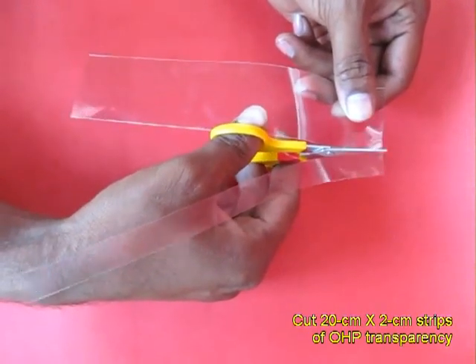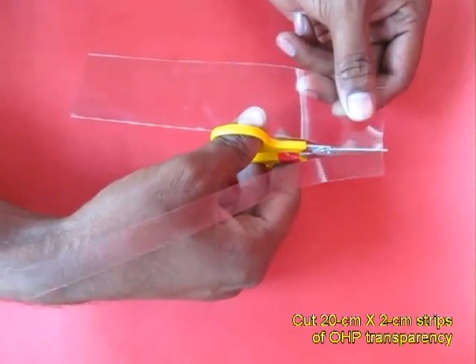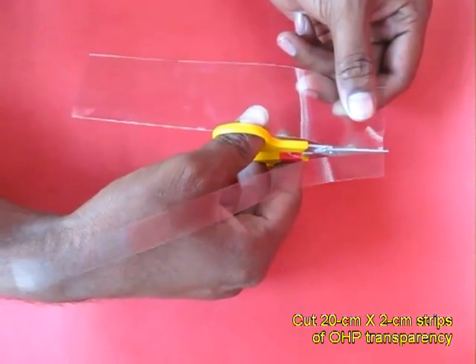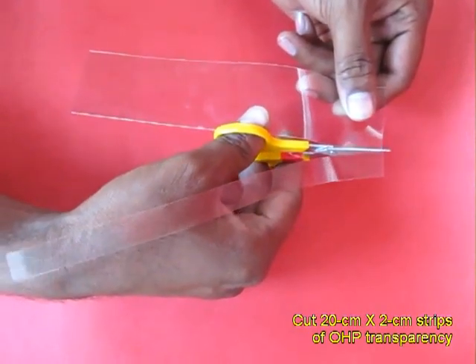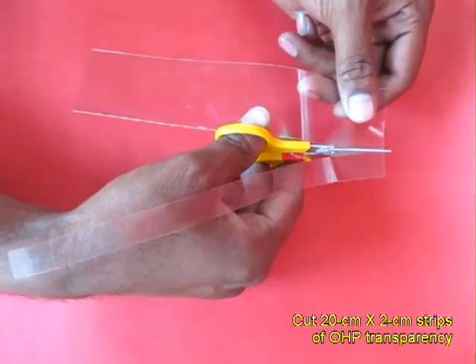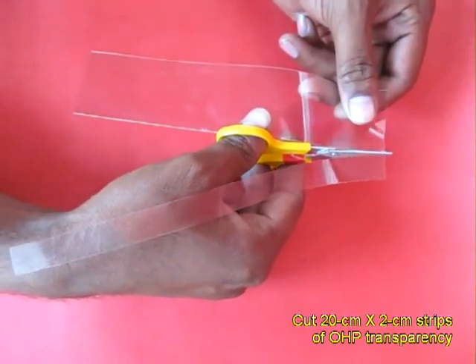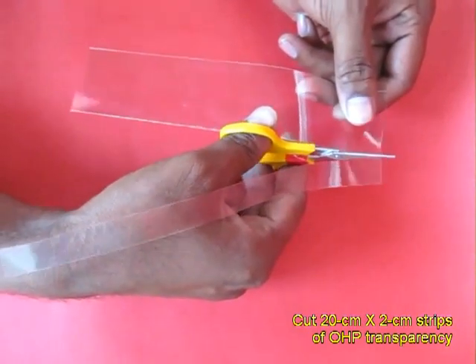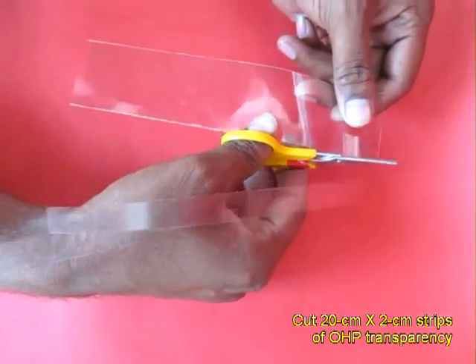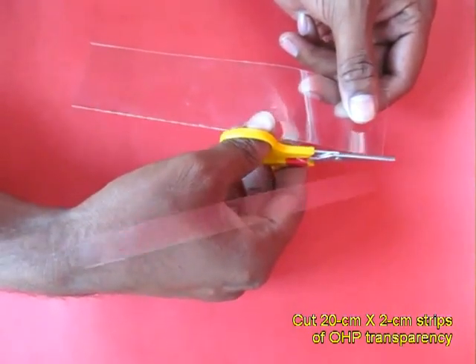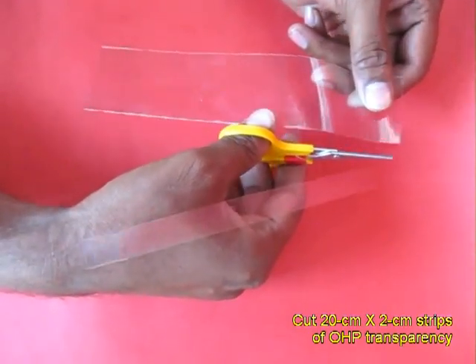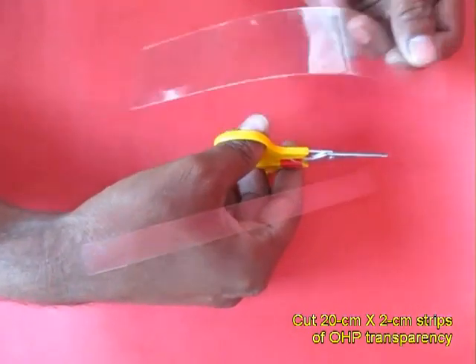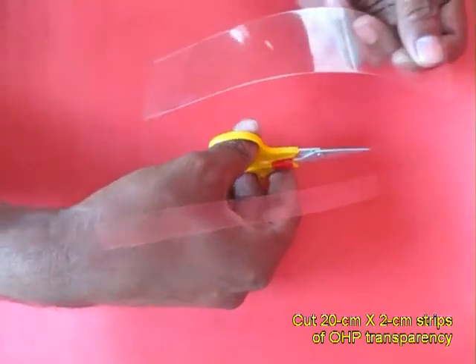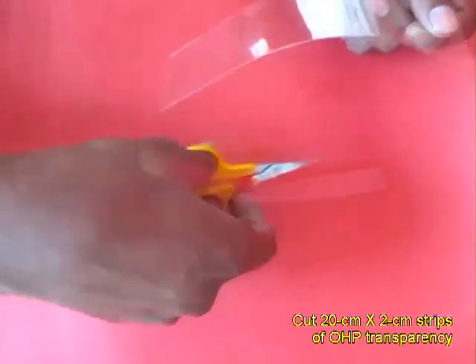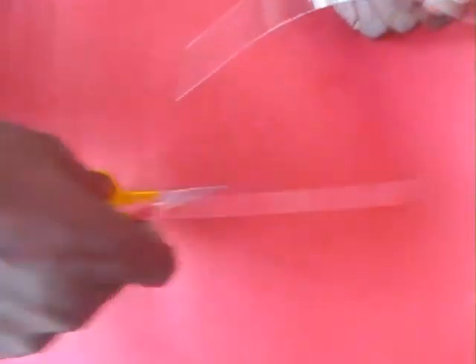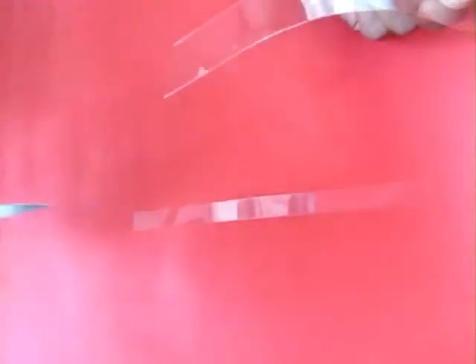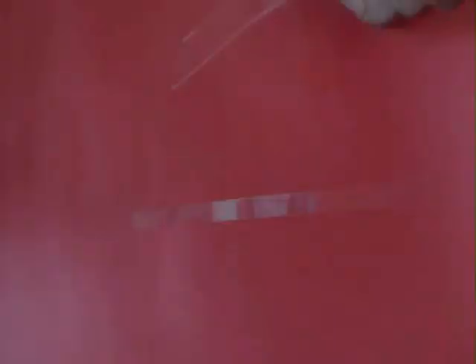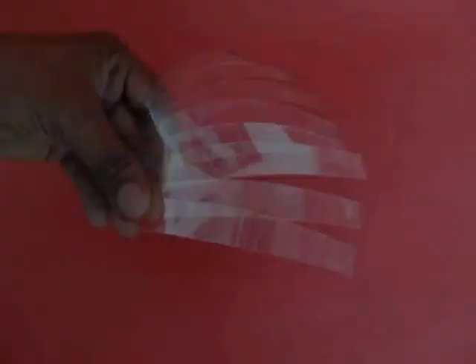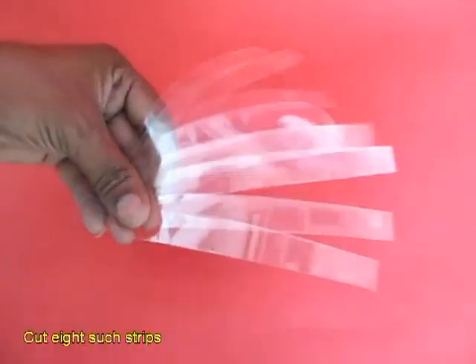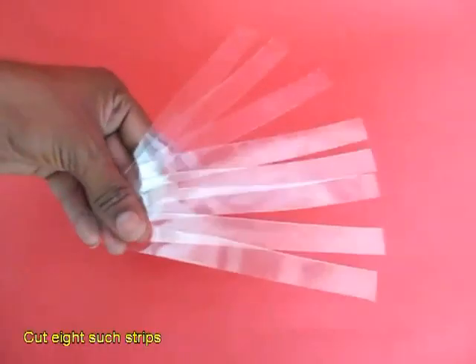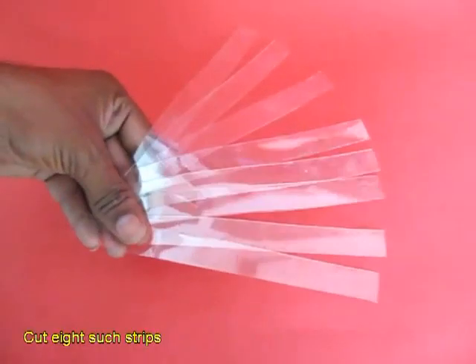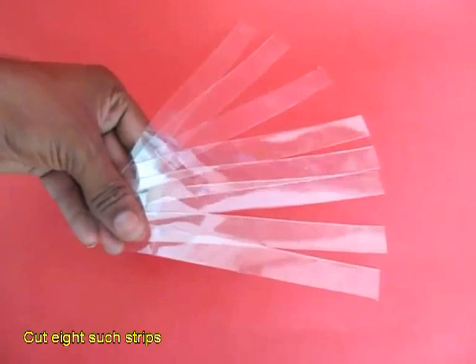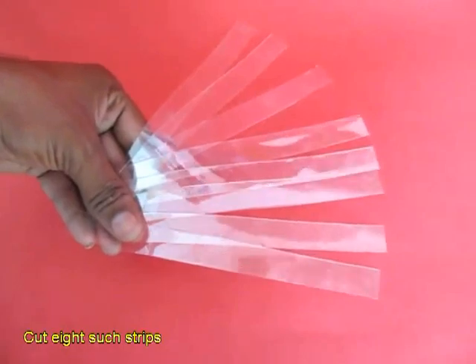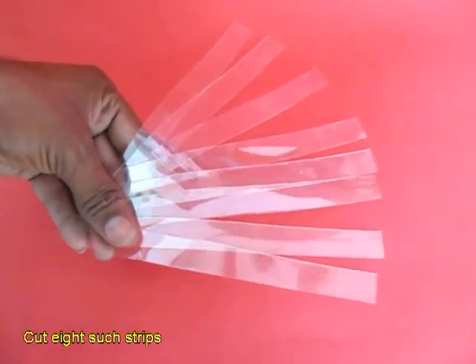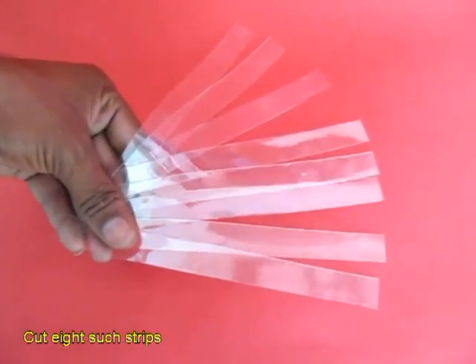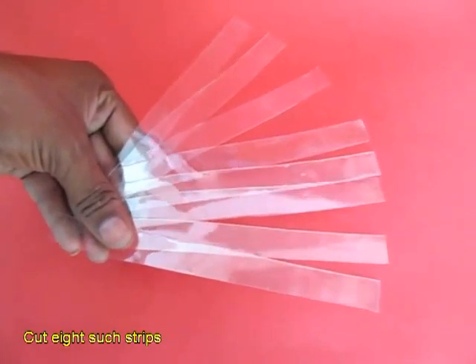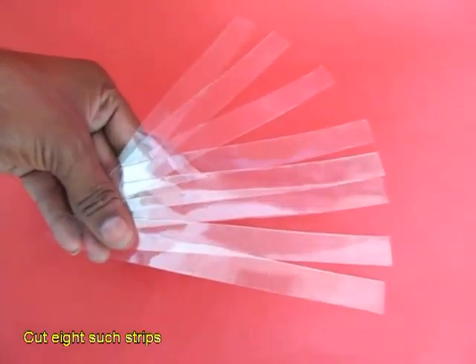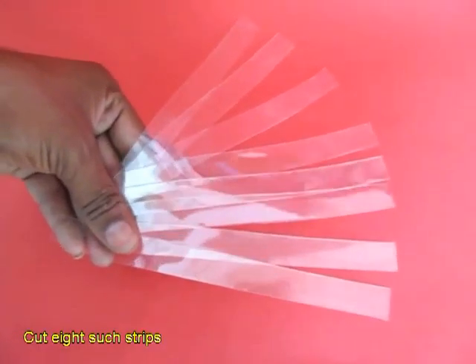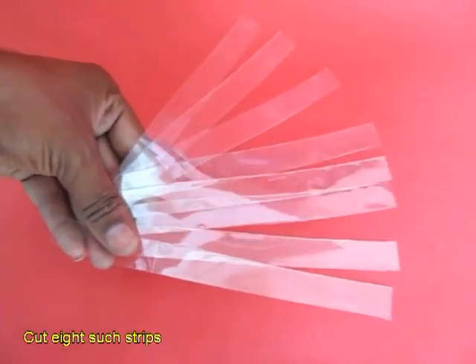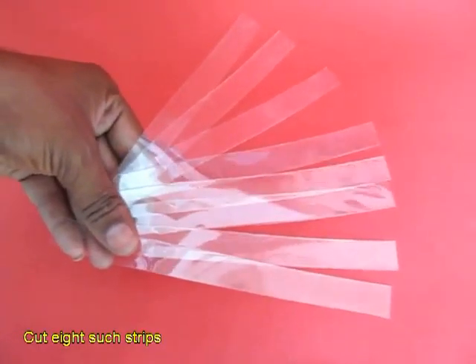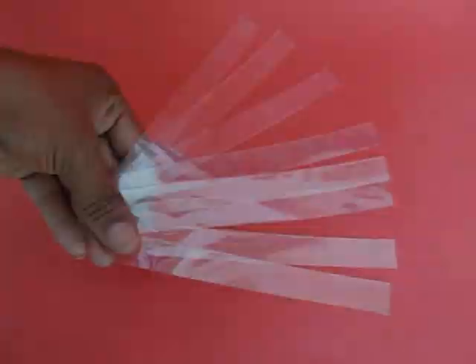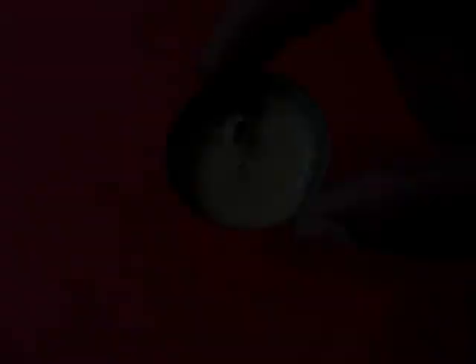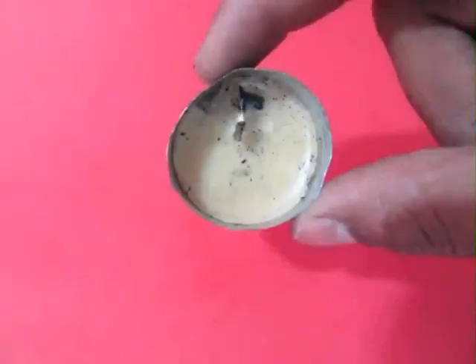Take a transparency and cut 8 strips which are 20 cm long and 2 cm wide.